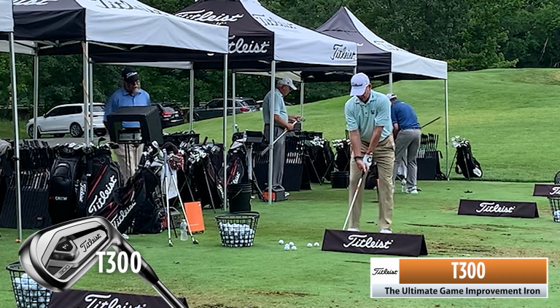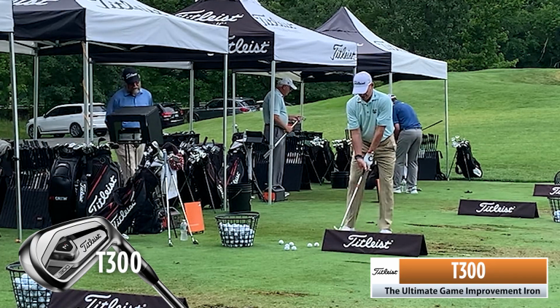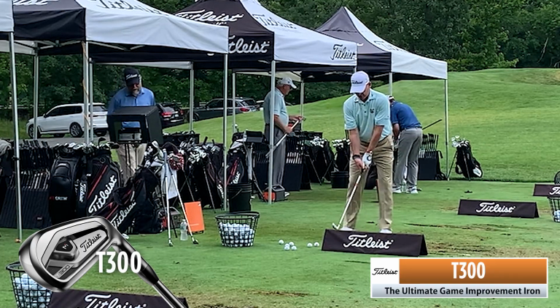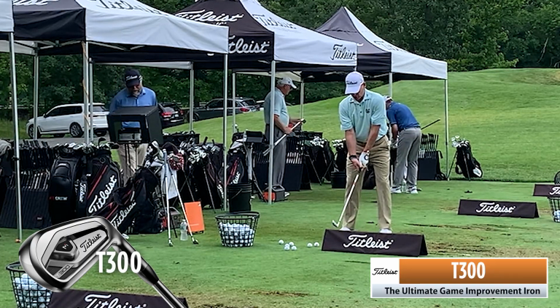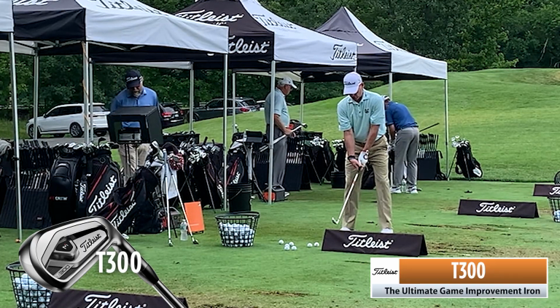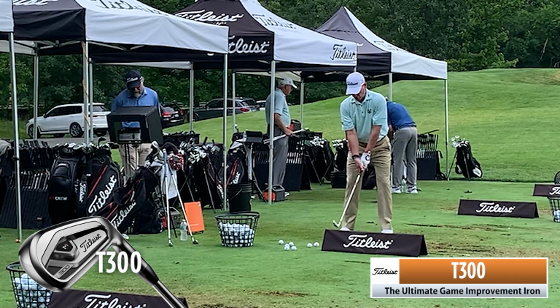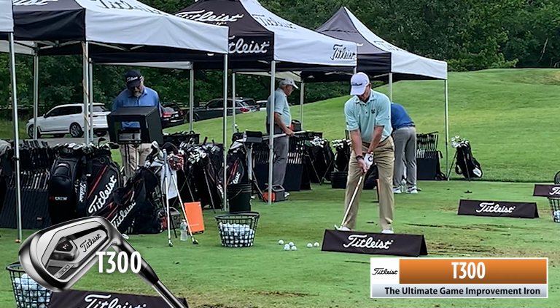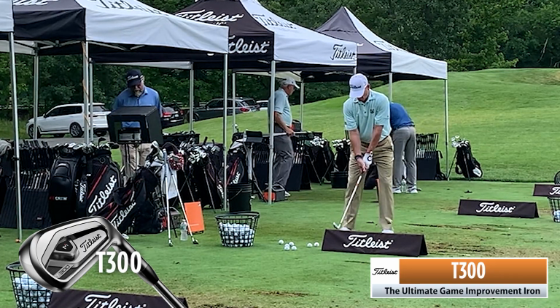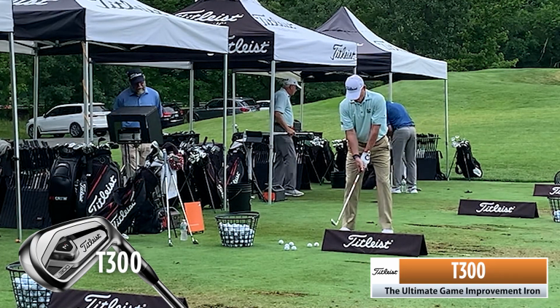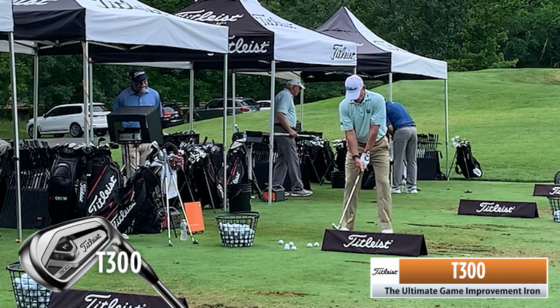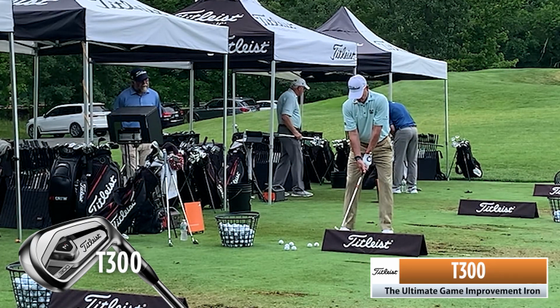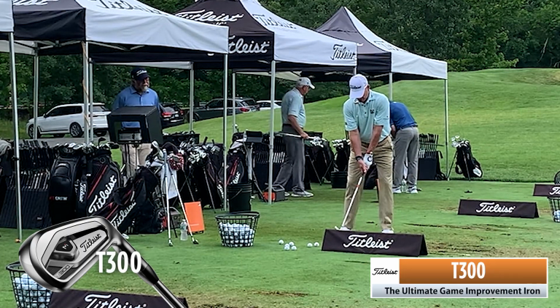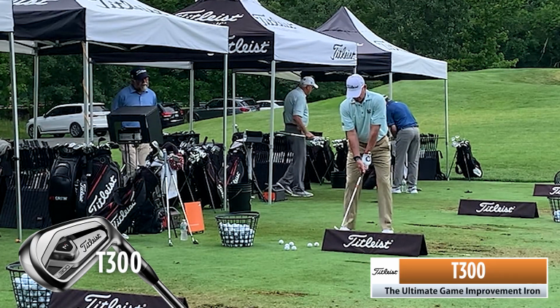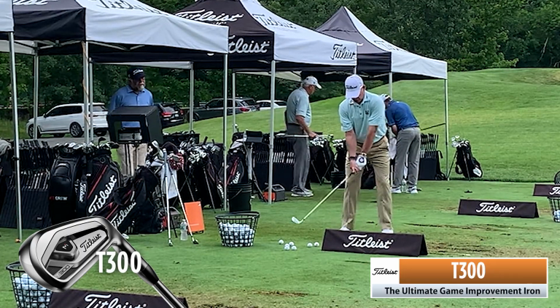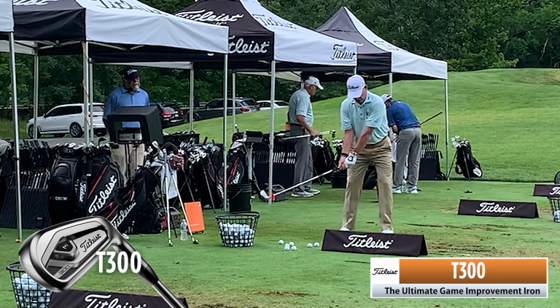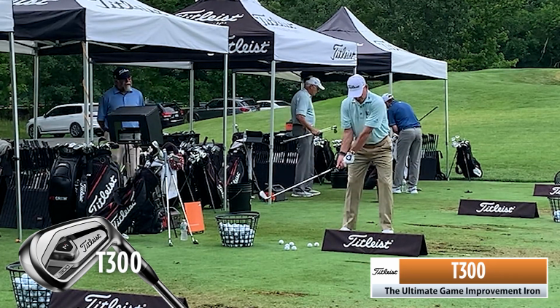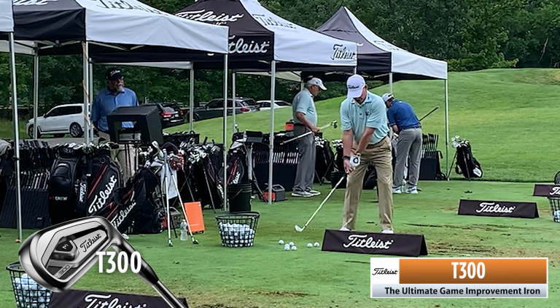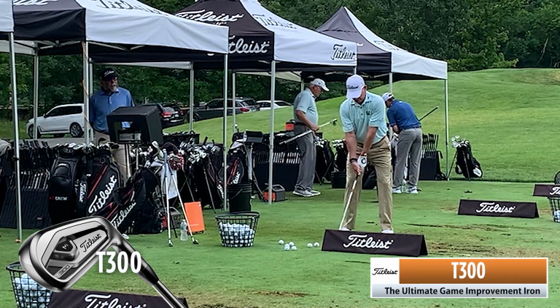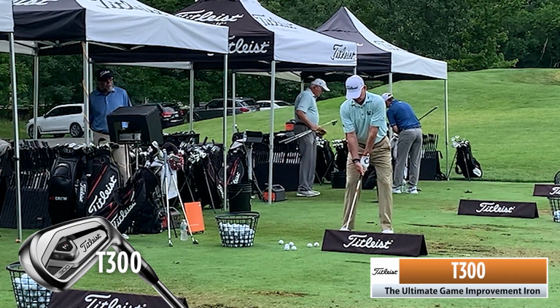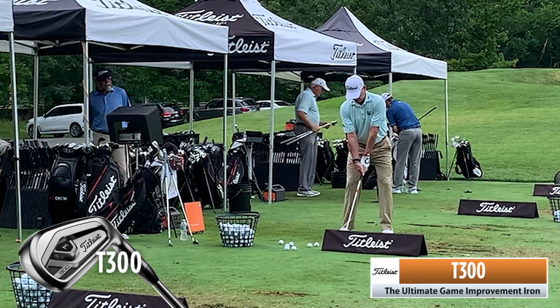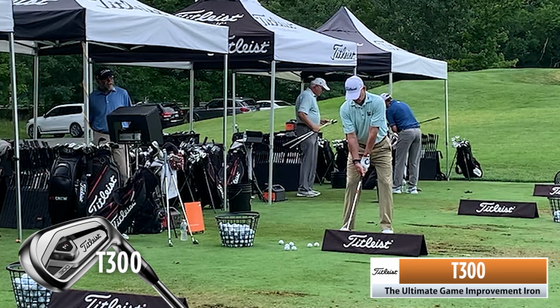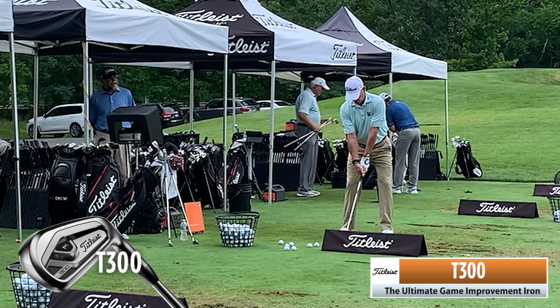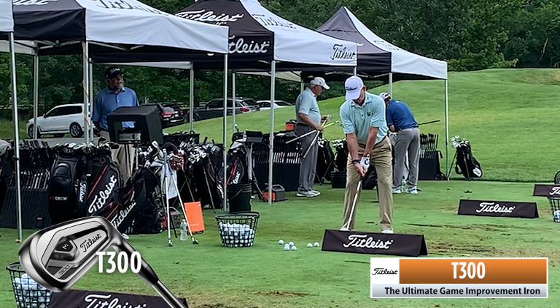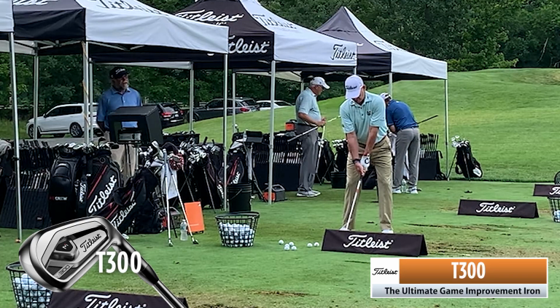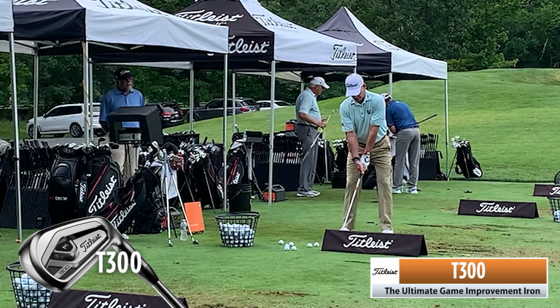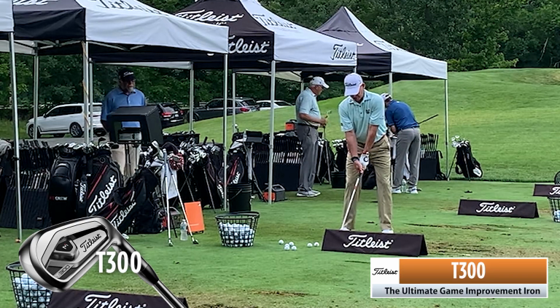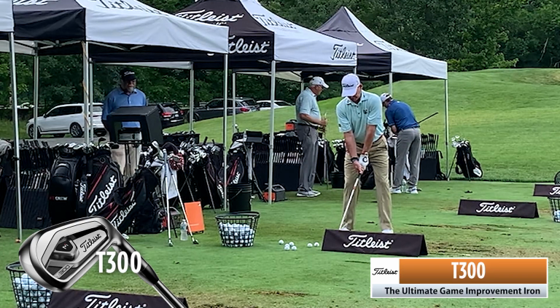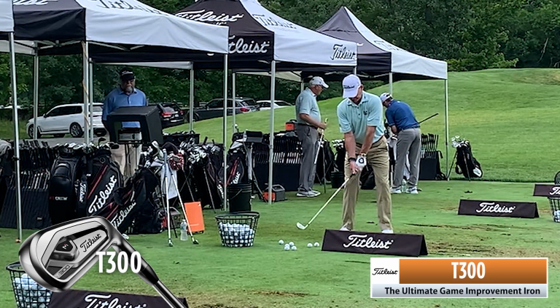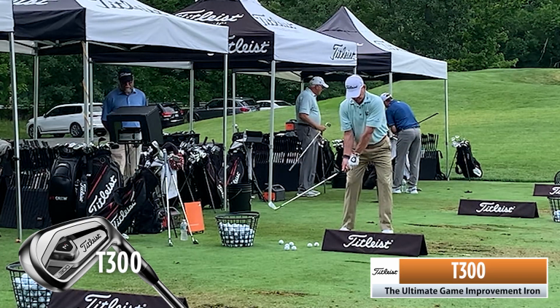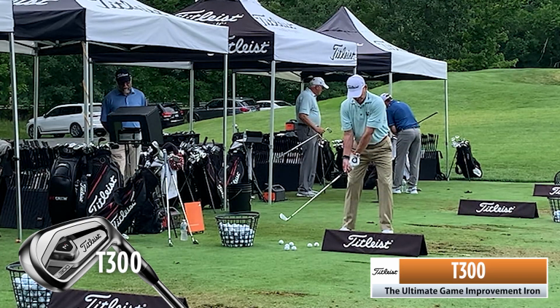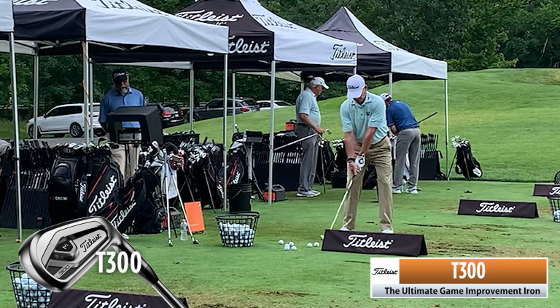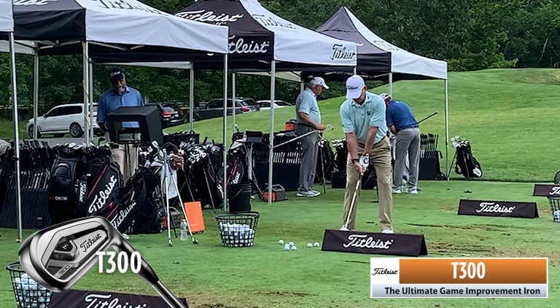That feels so solid. How's that top line look? It looks brilliant.